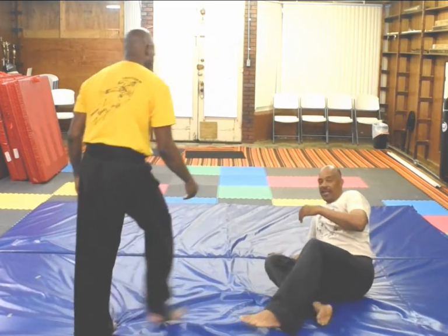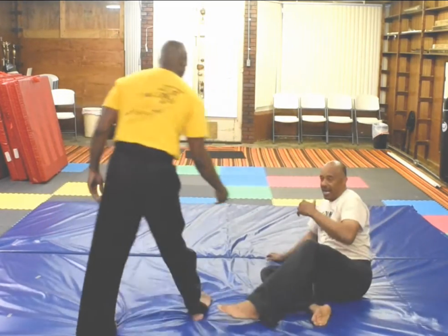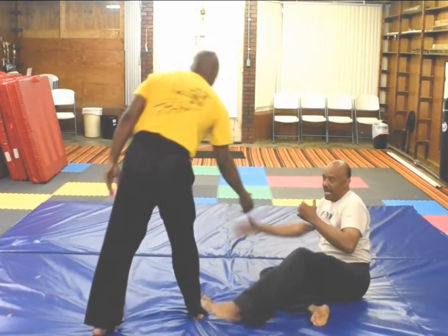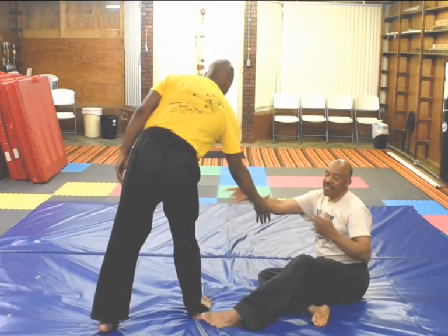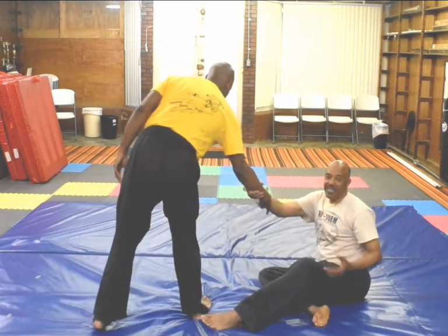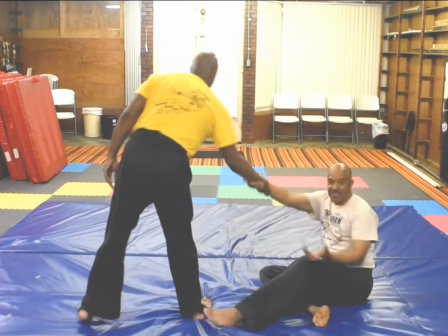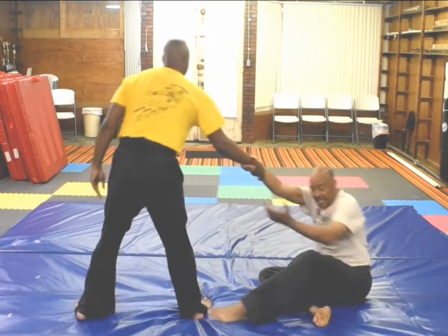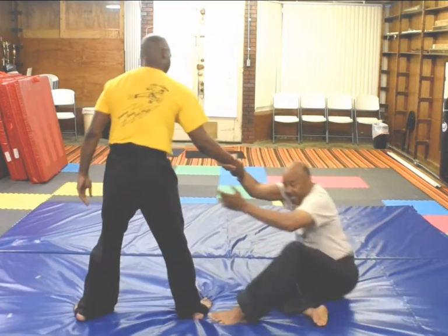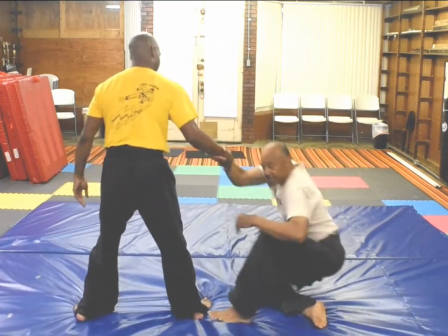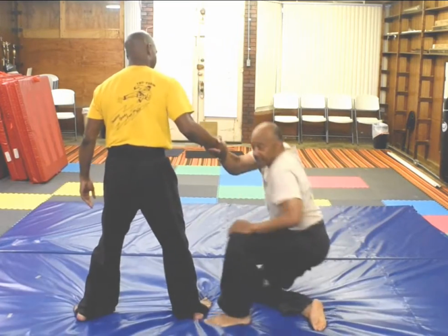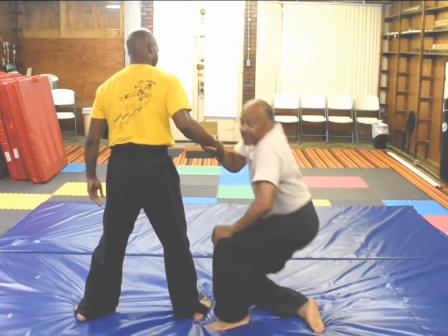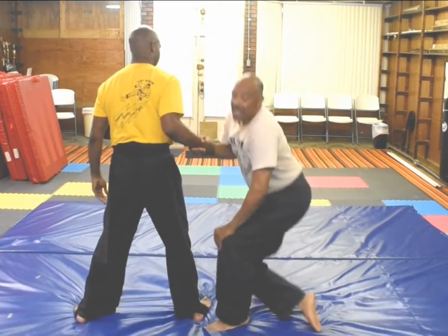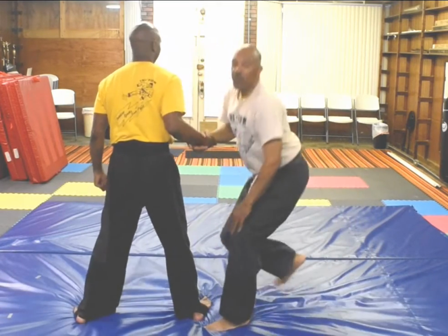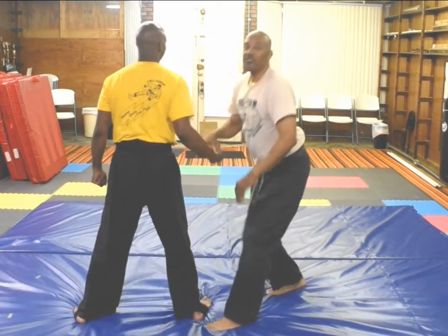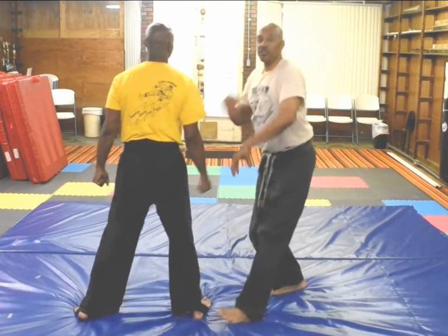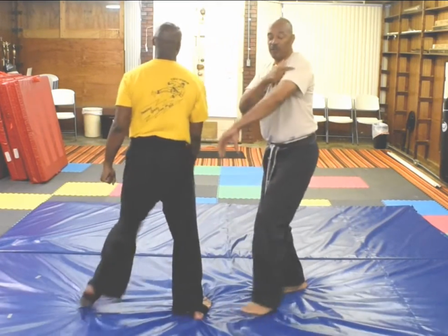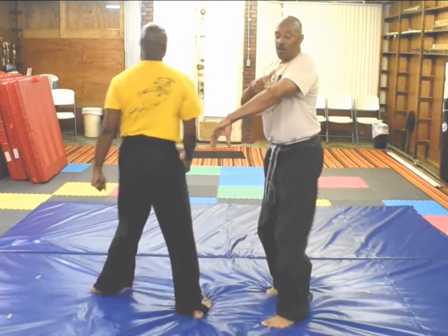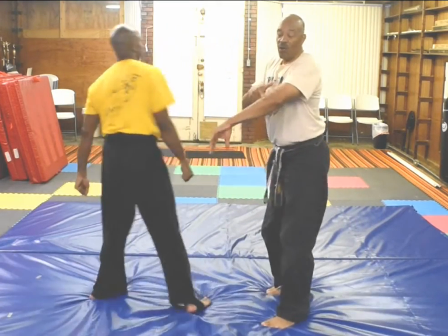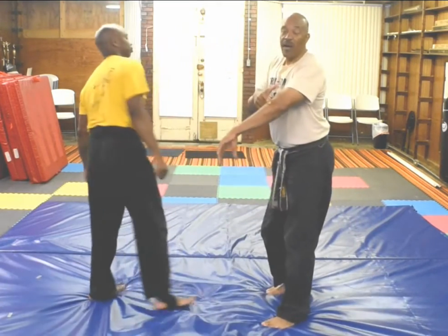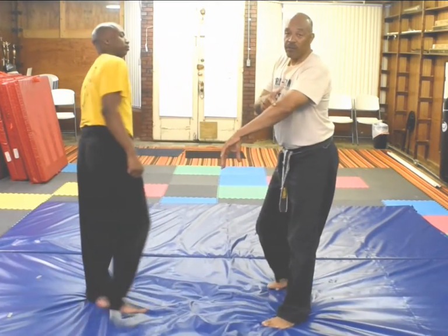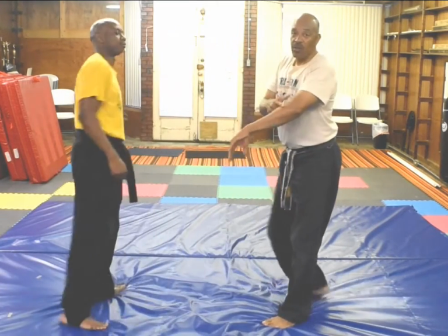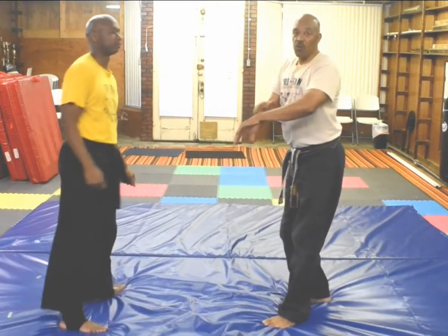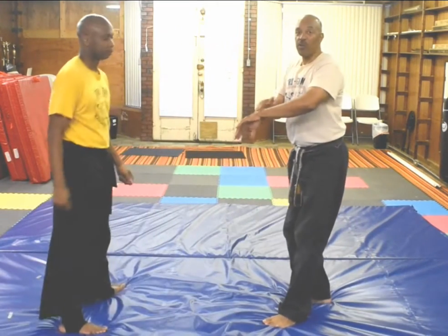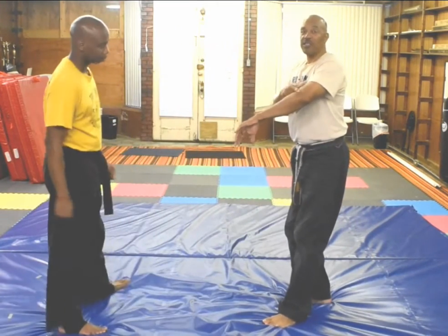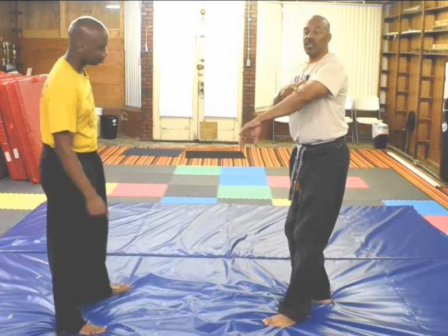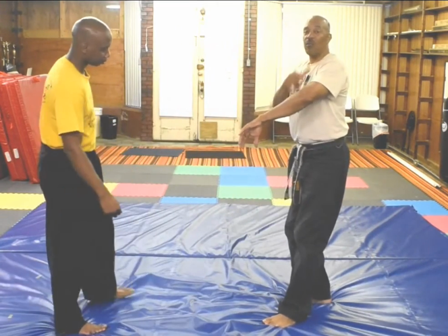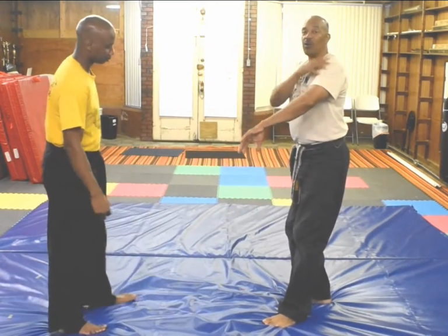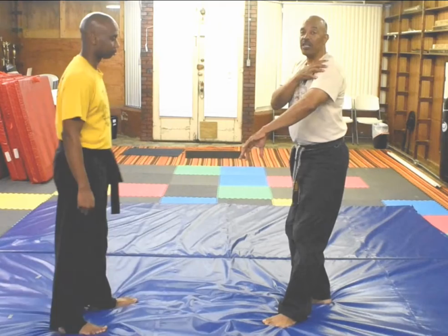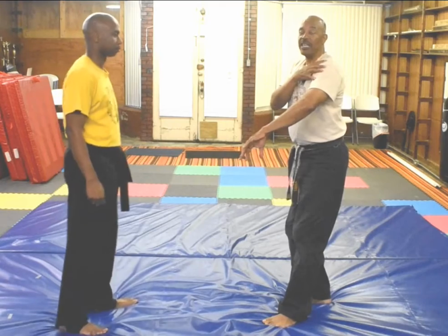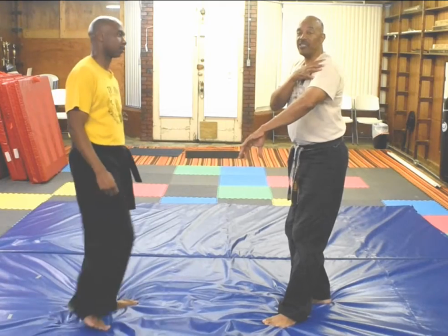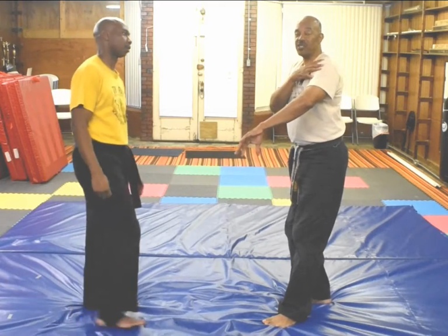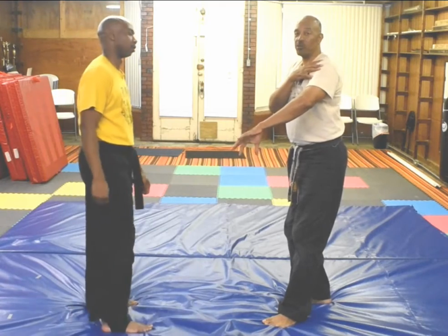I cannot stand that pressure on my wrist, elbow, and shoulder.